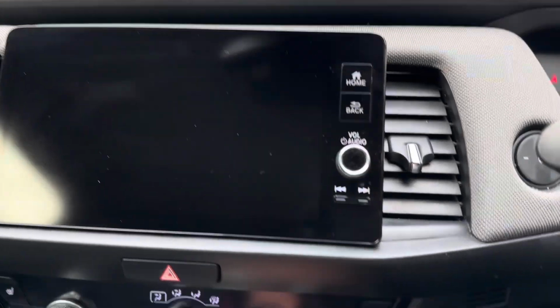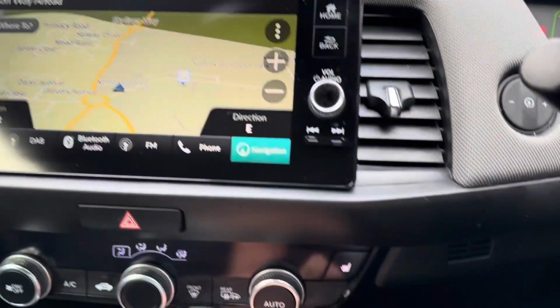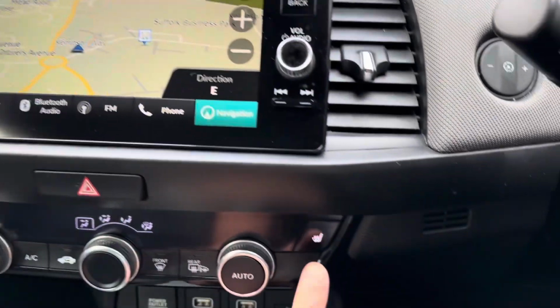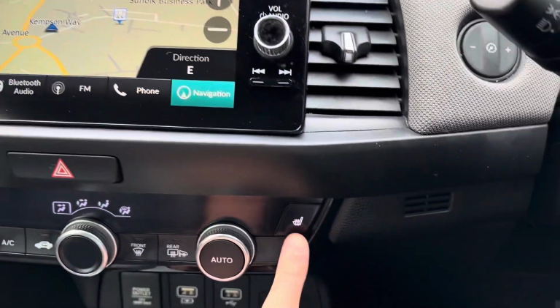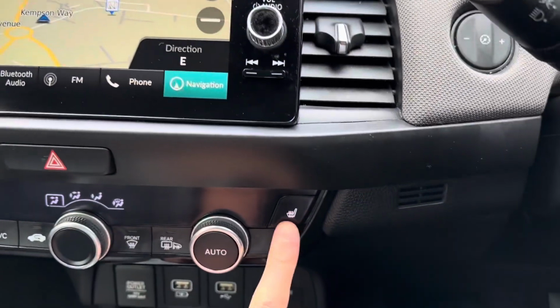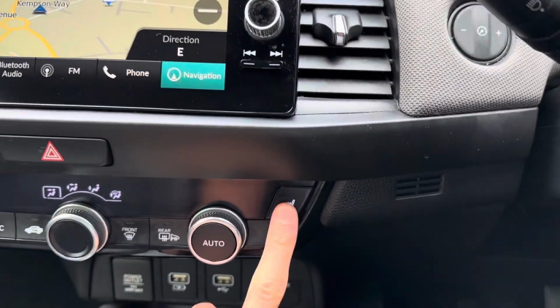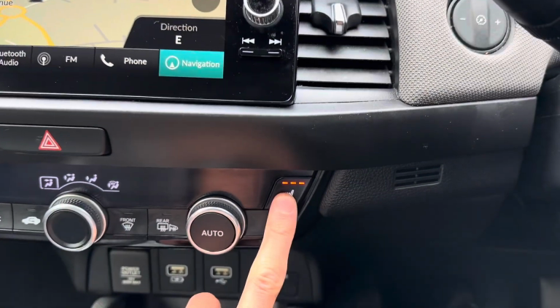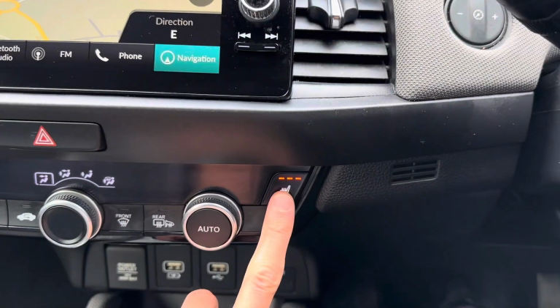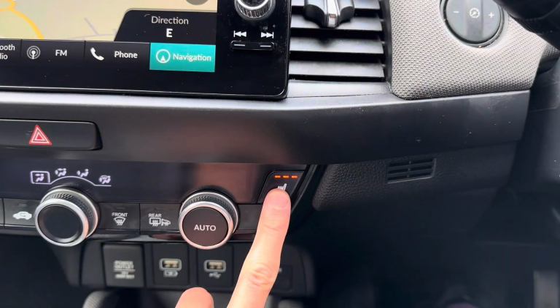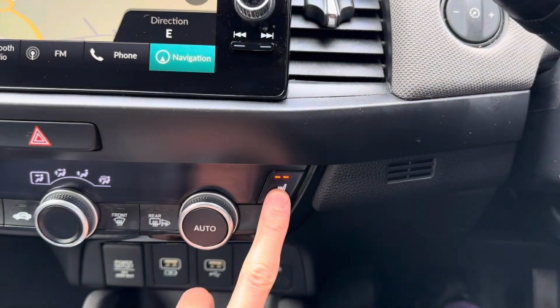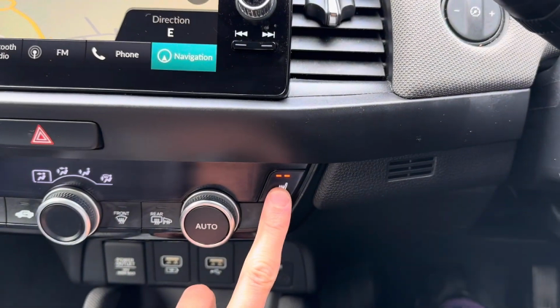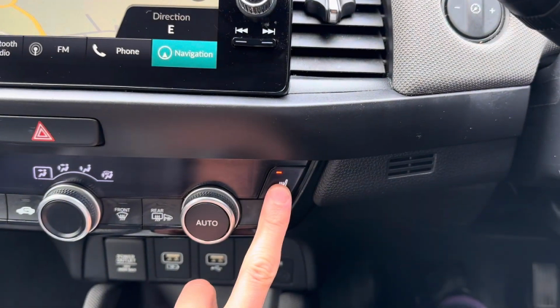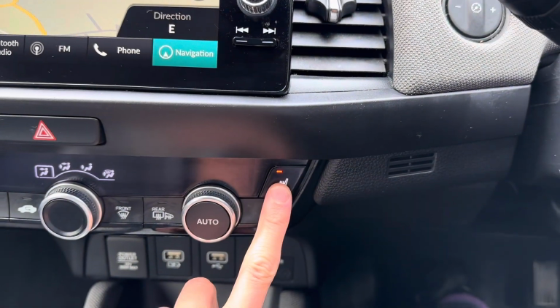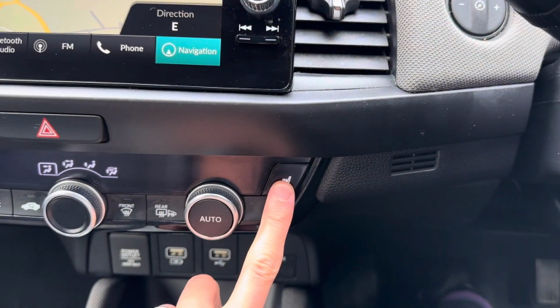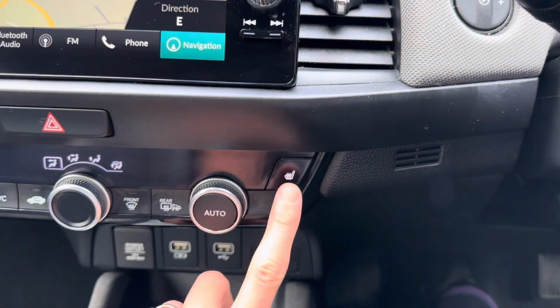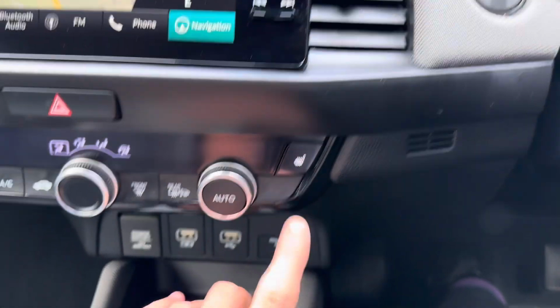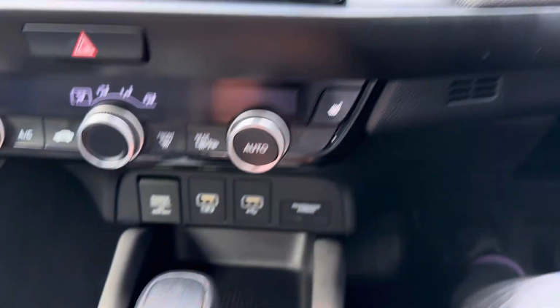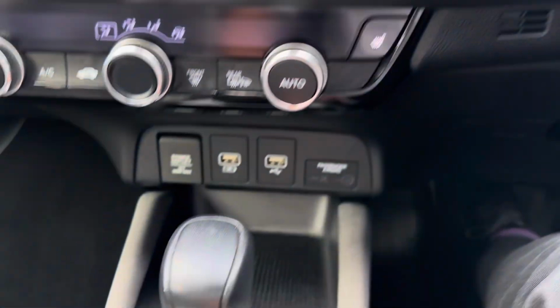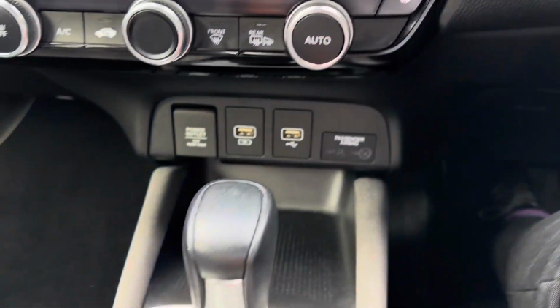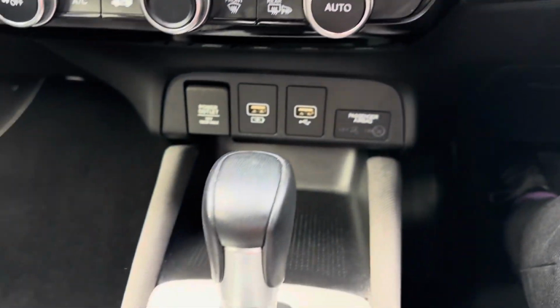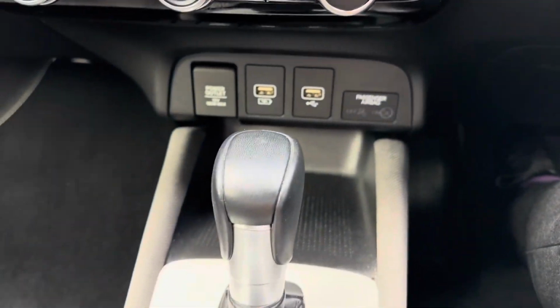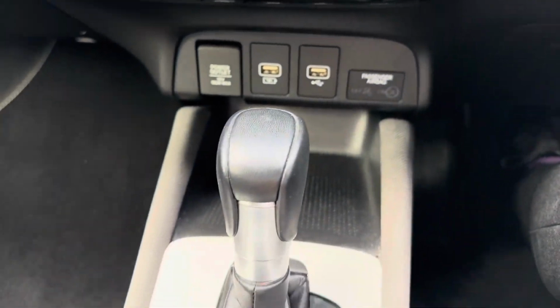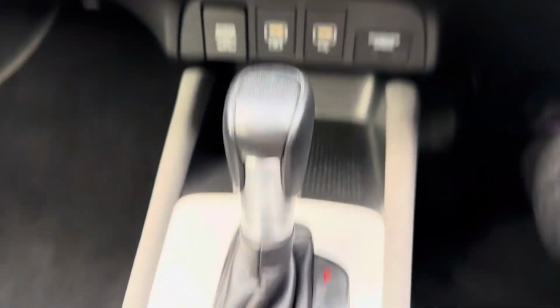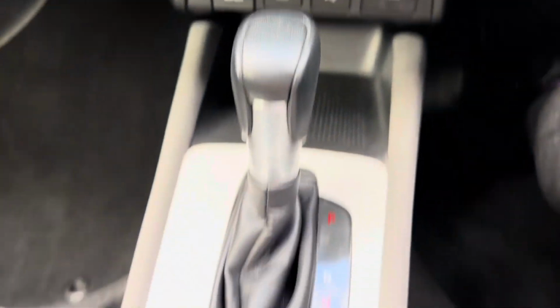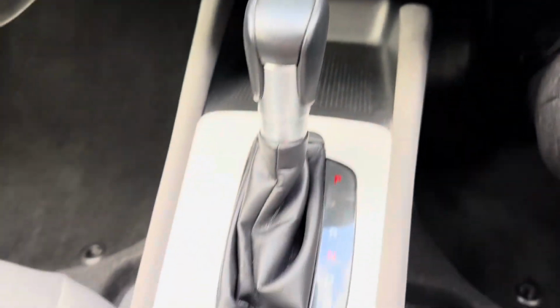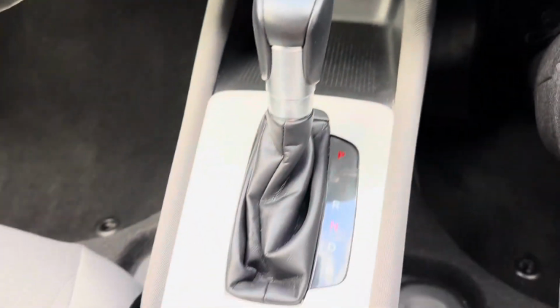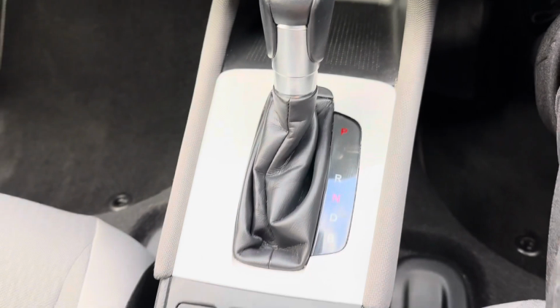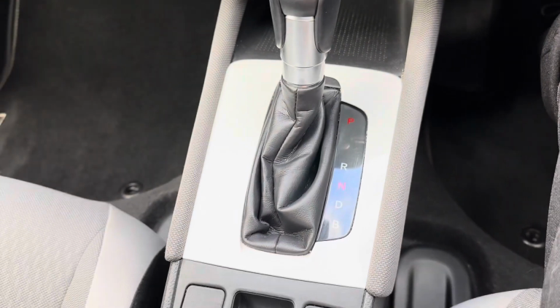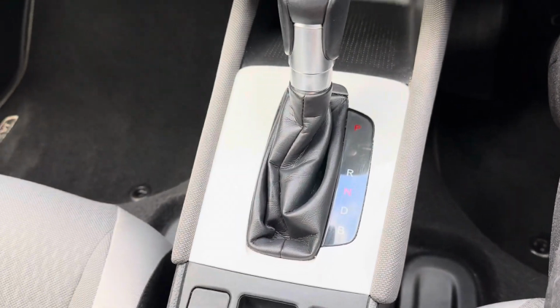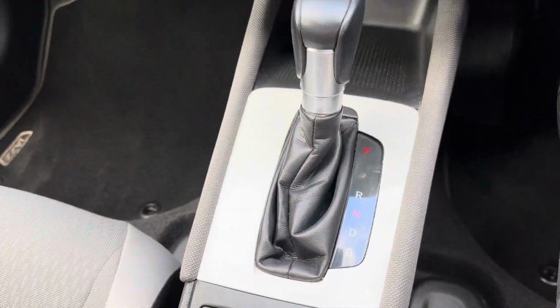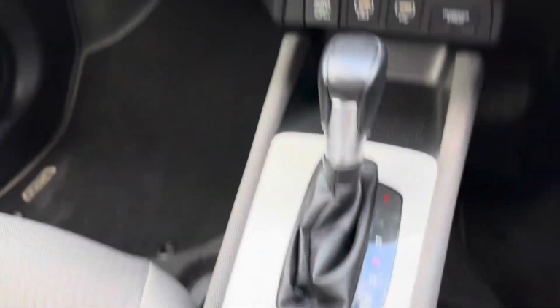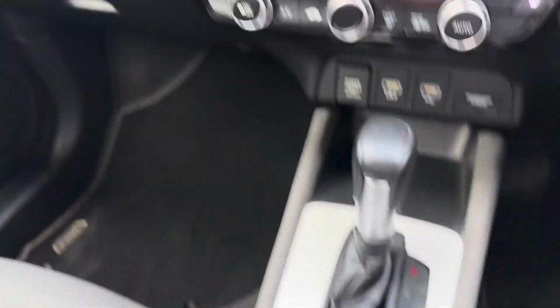It also has a reversing camera, heated seats, air conditioning, Apple CarPlay, and Android Auto.